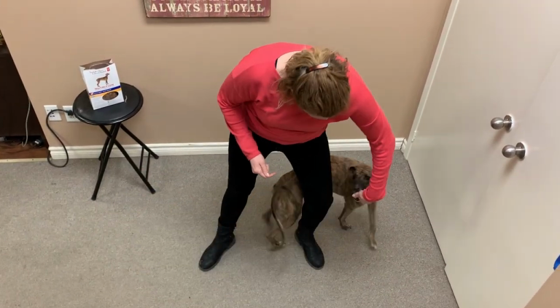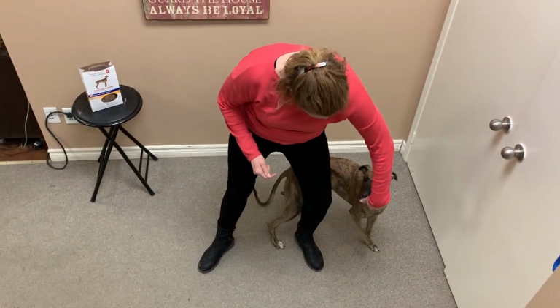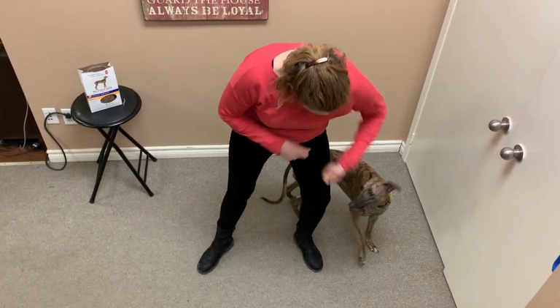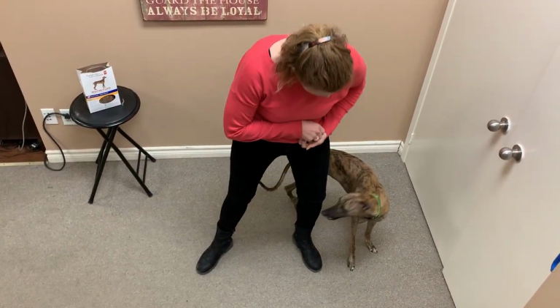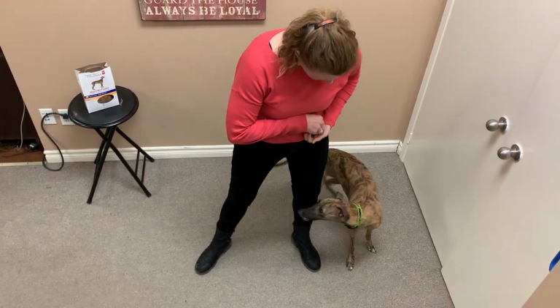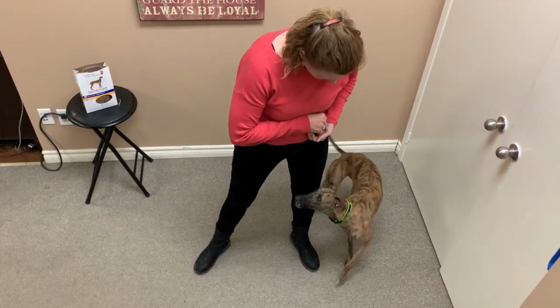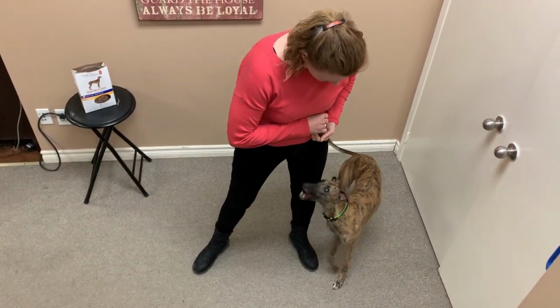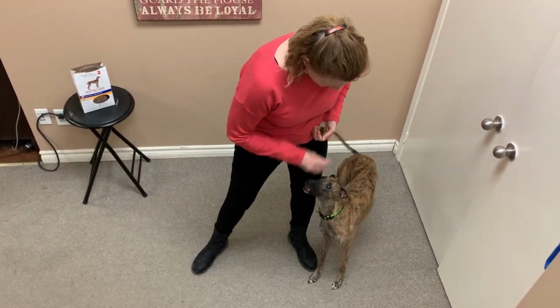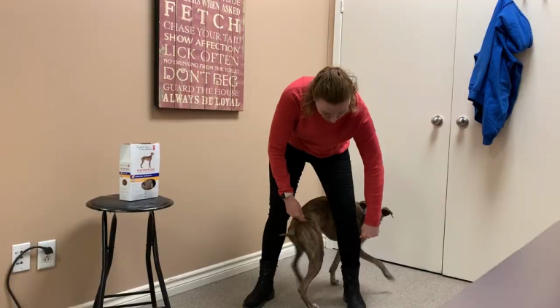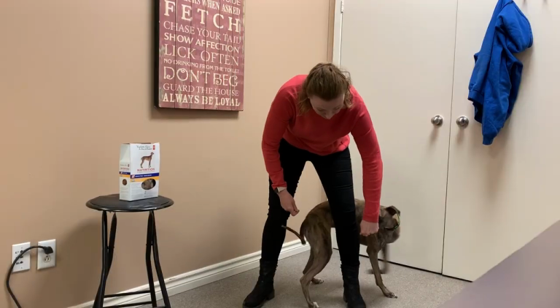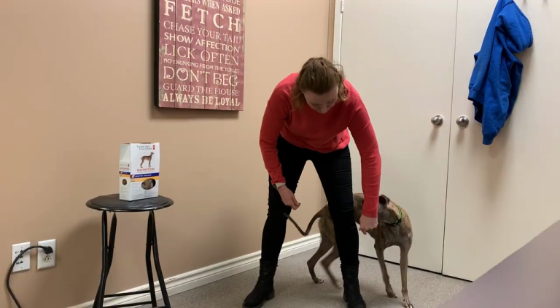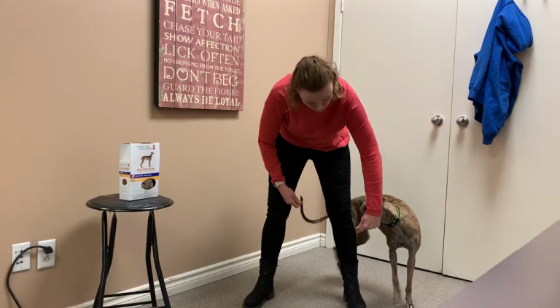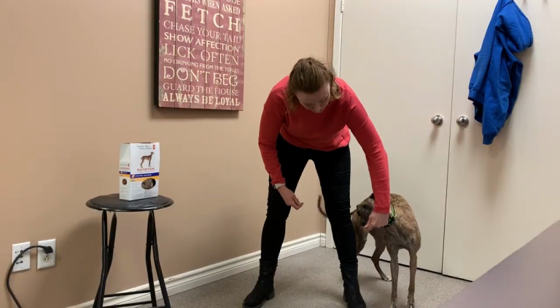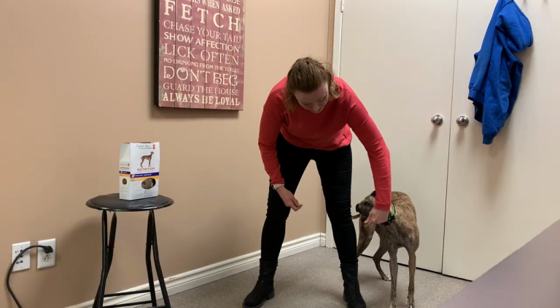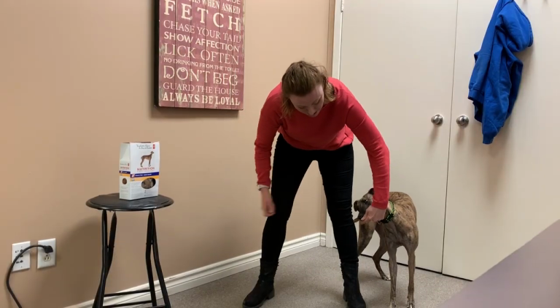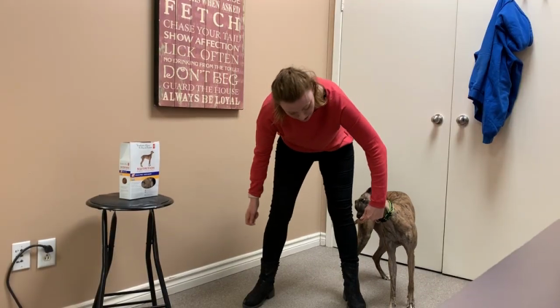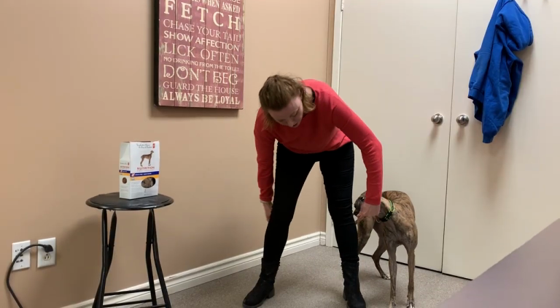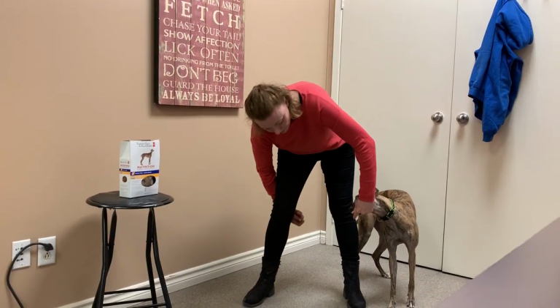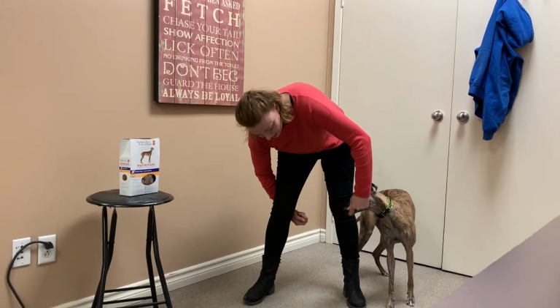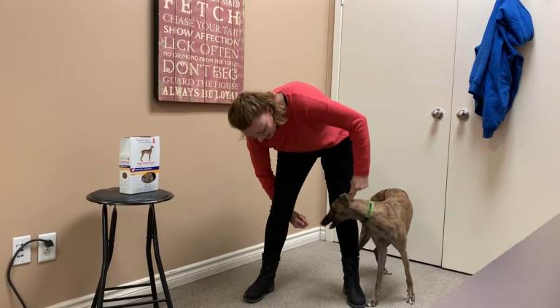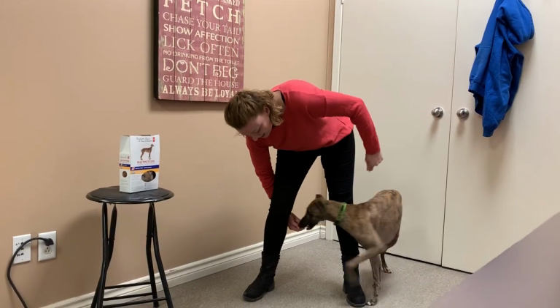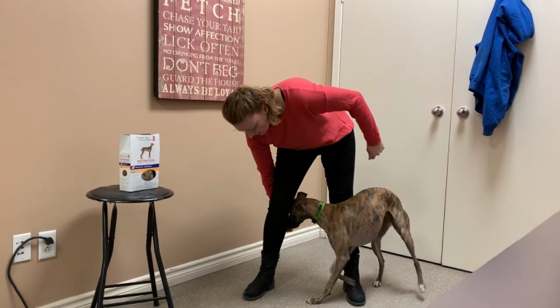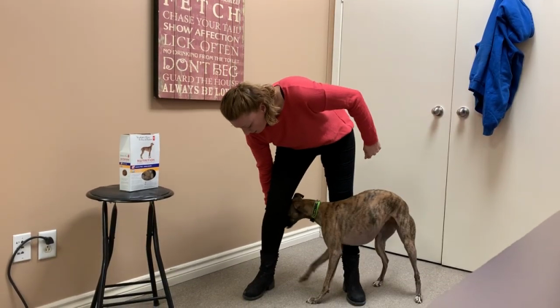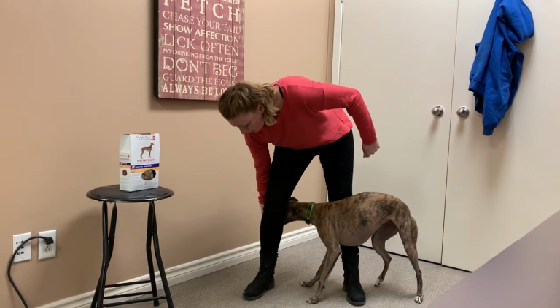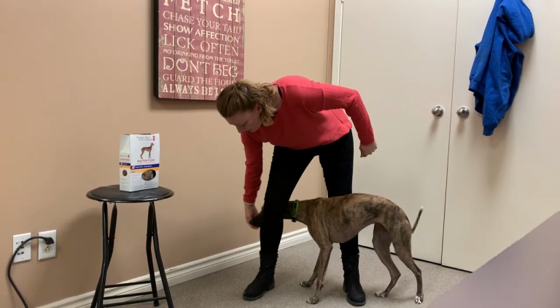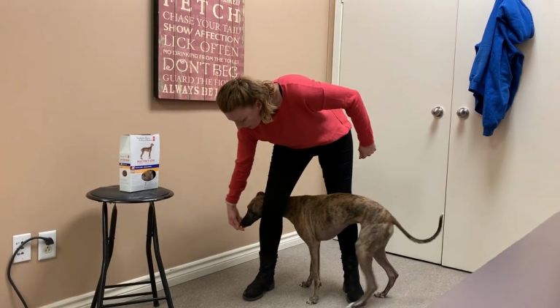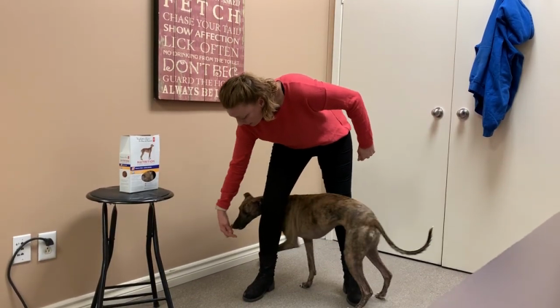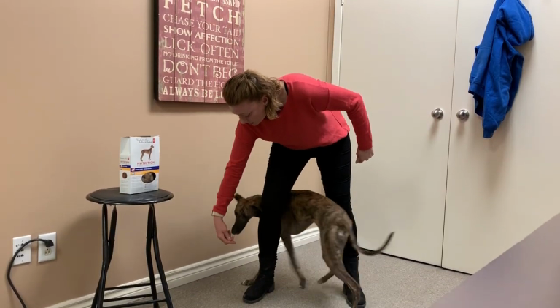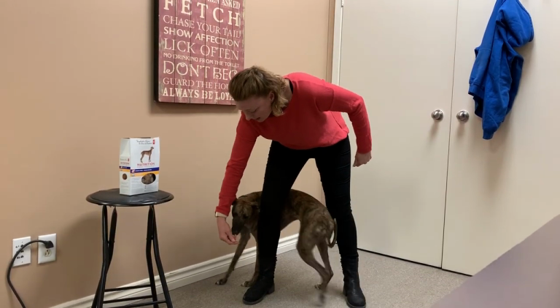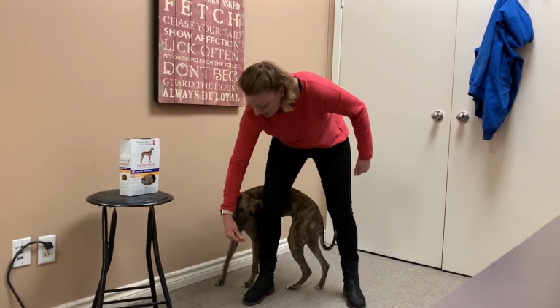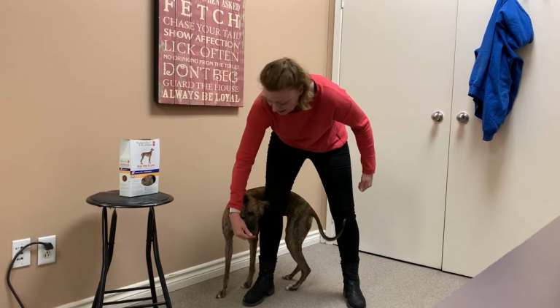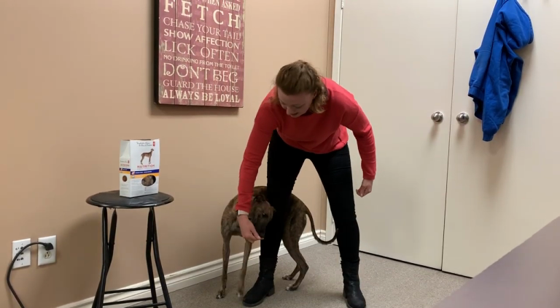For some dogs, they might not be comfortable walking in between your legs, so you'll want to break that down and reward them for each step that they take.